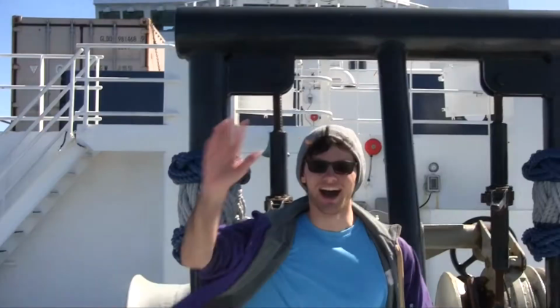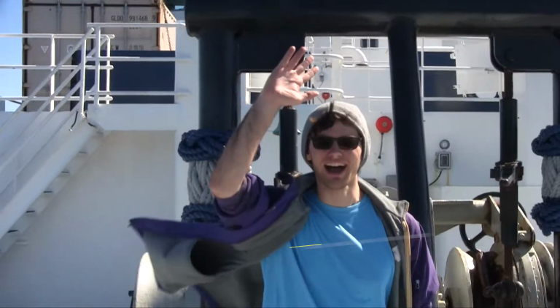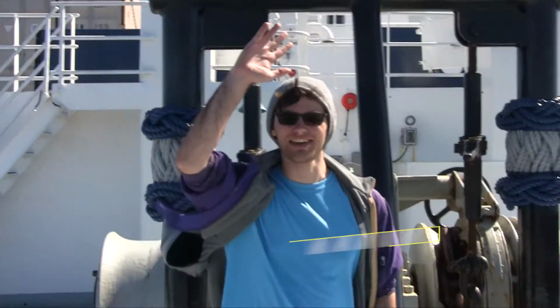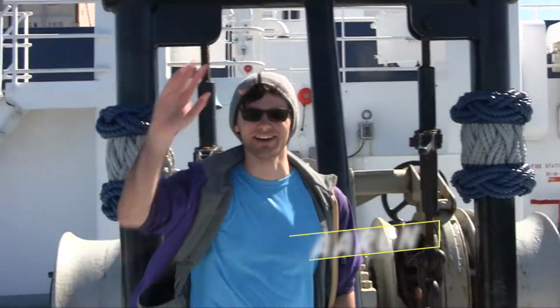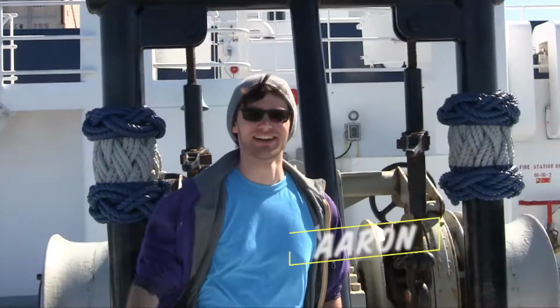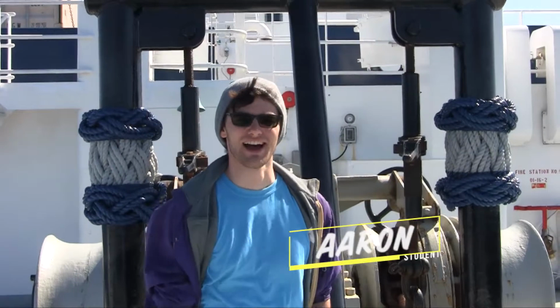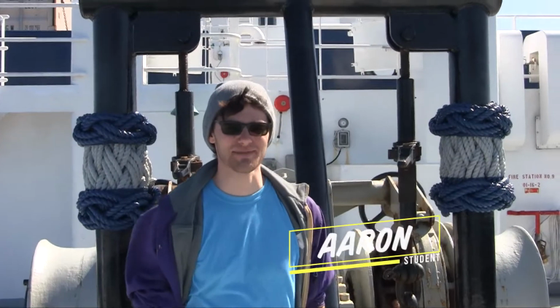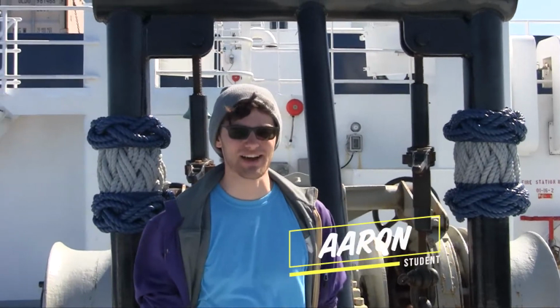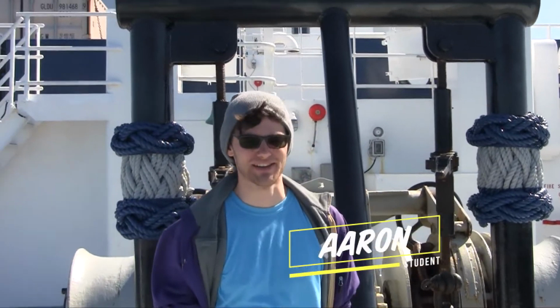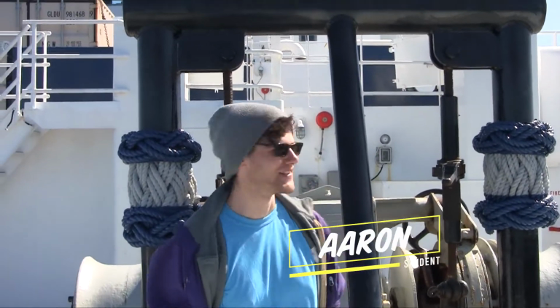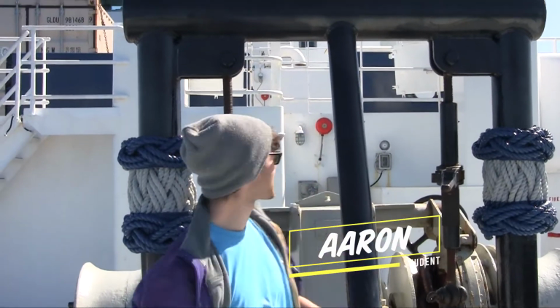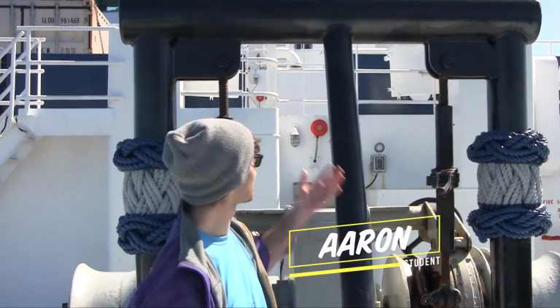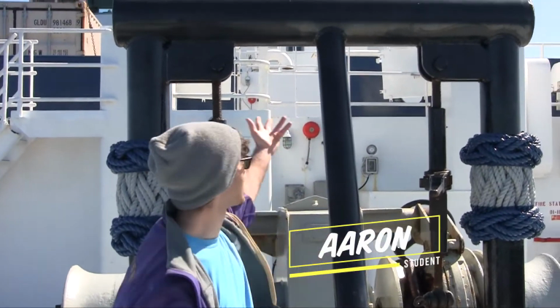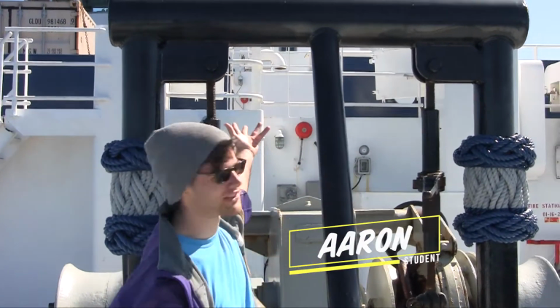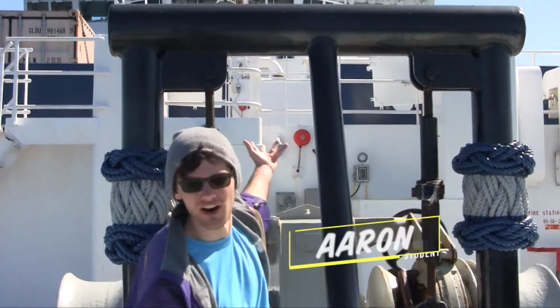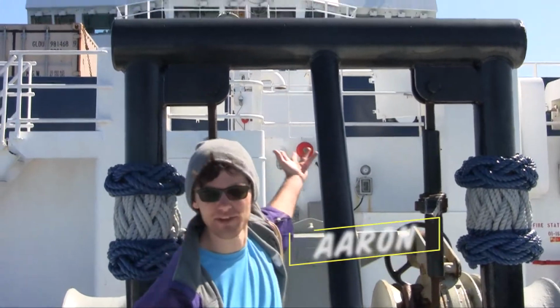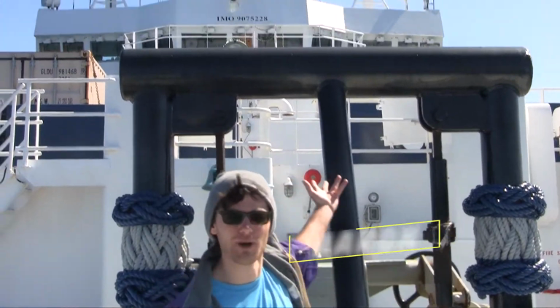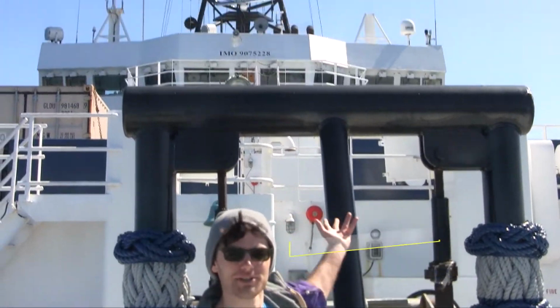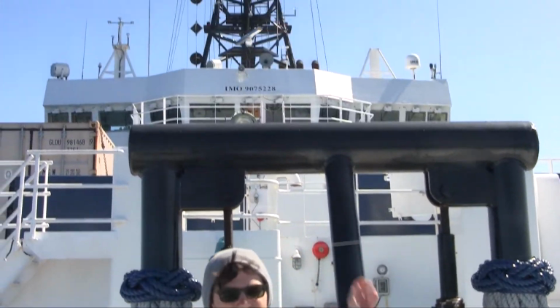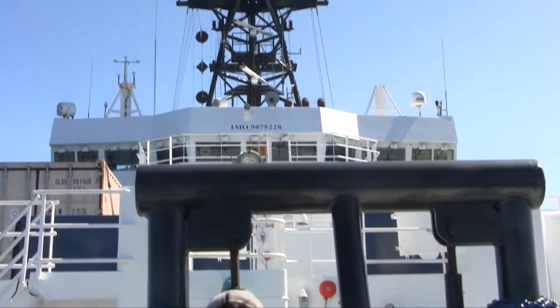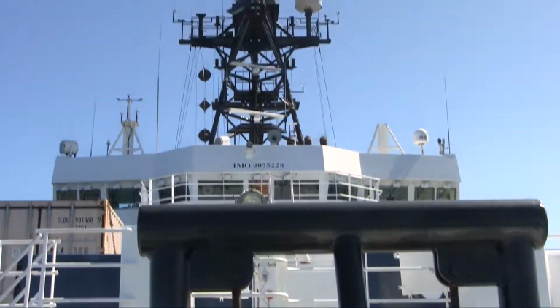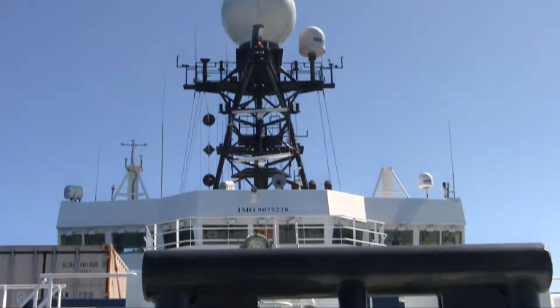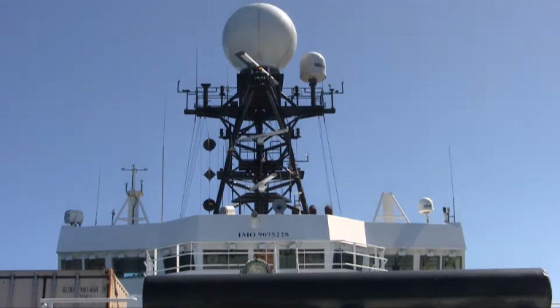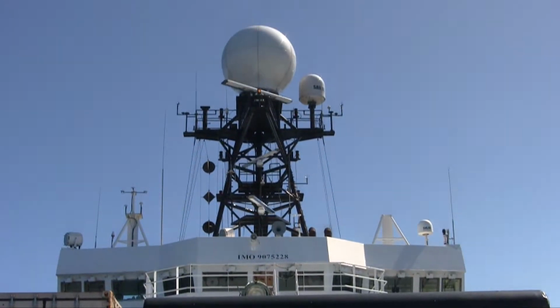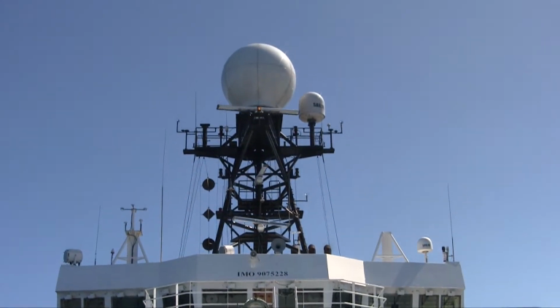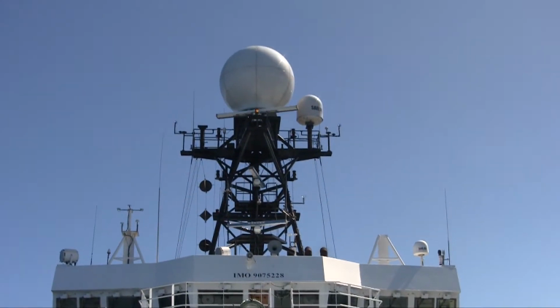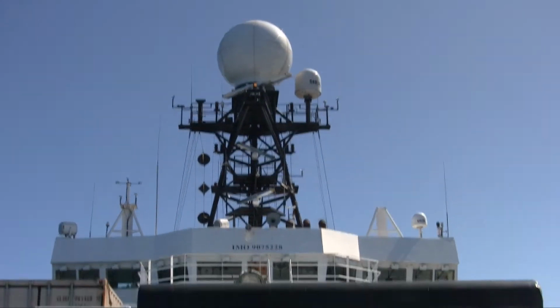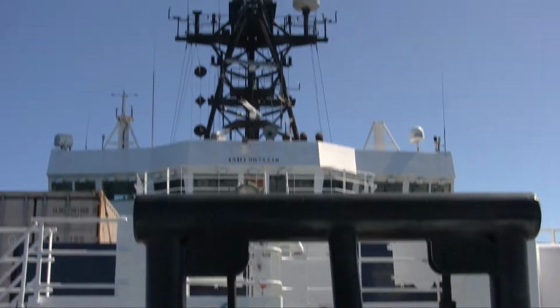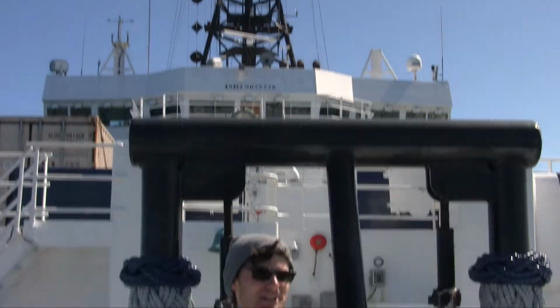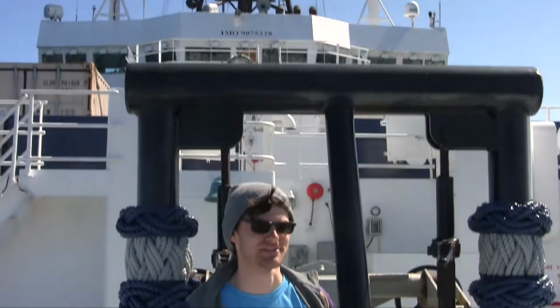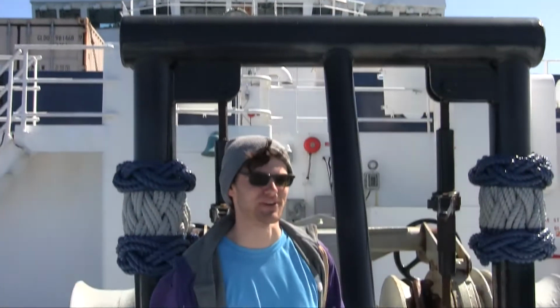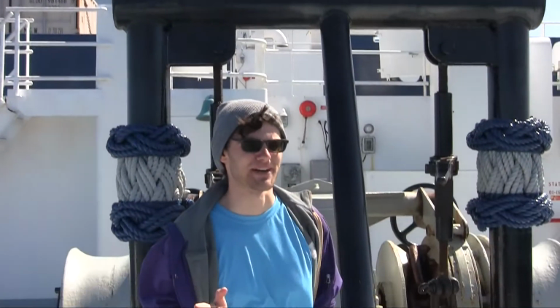Hi there! I'm Aaron, a student on the RV Roger Revell. And I have a quick question for you.